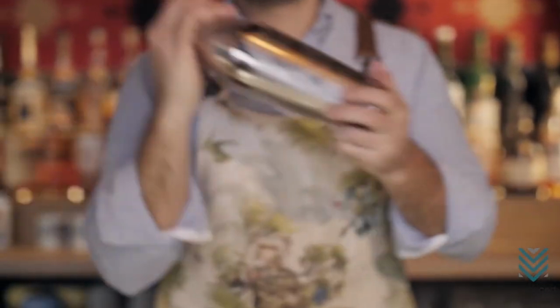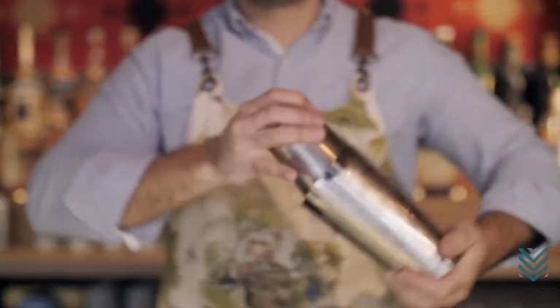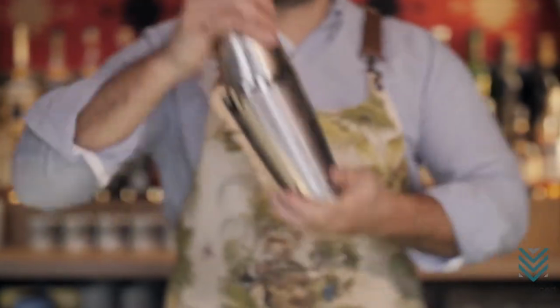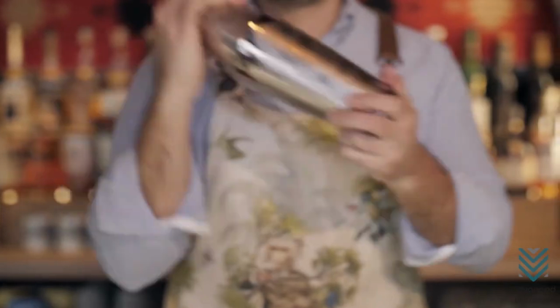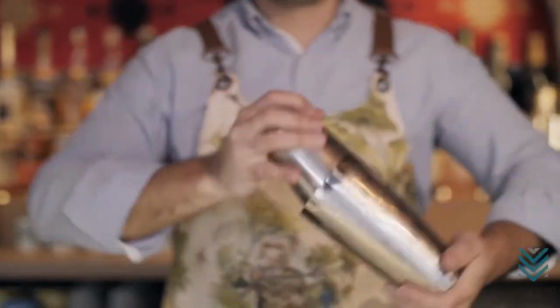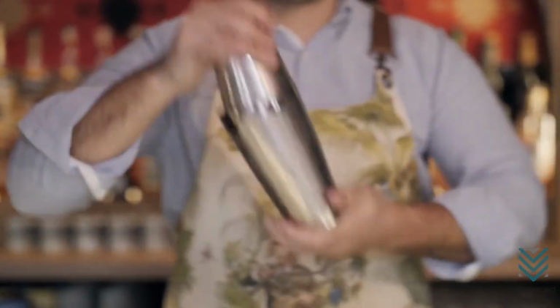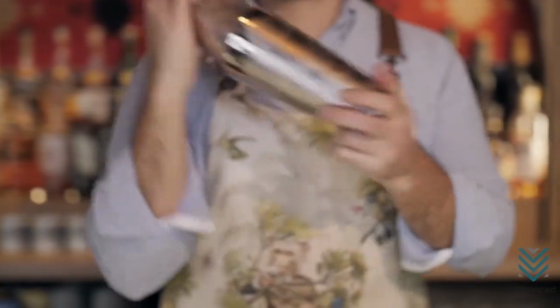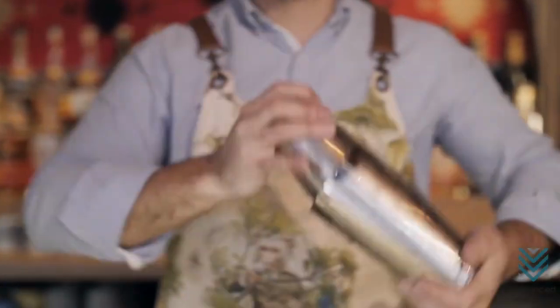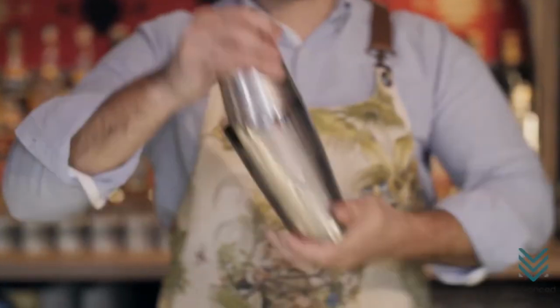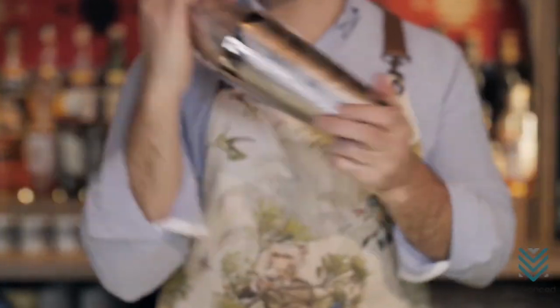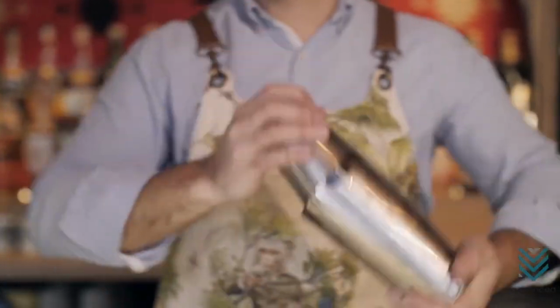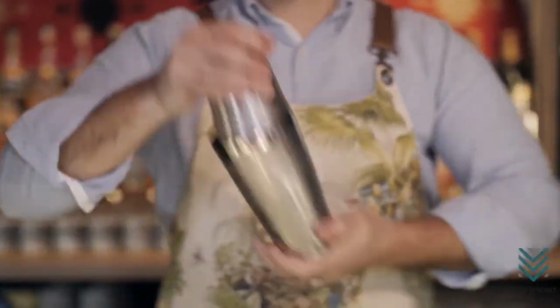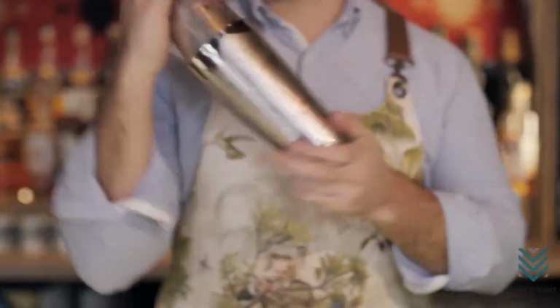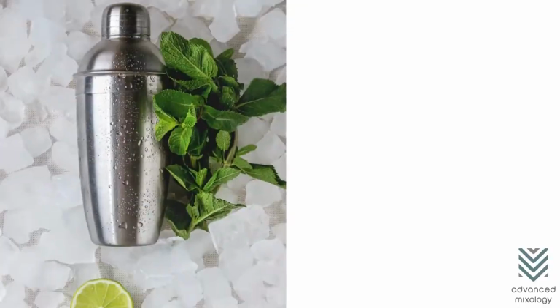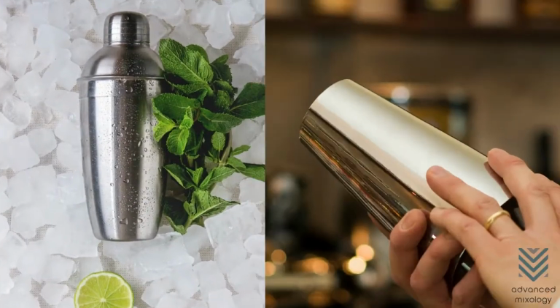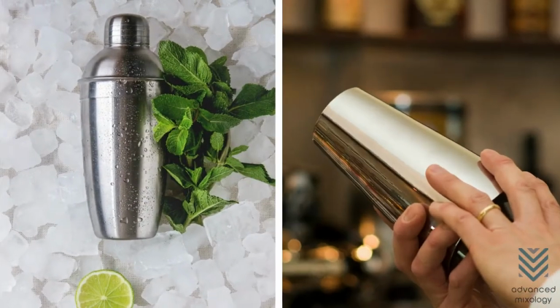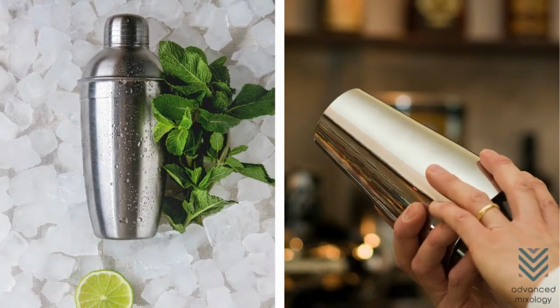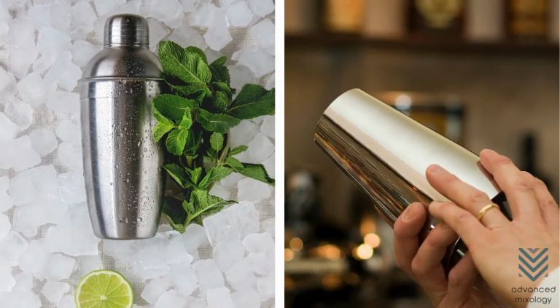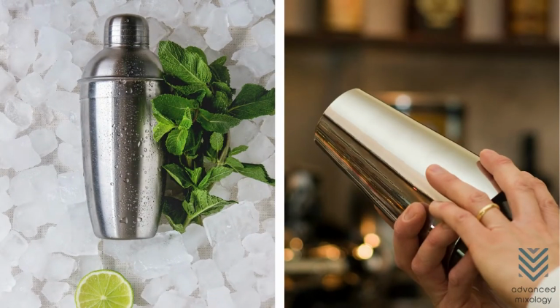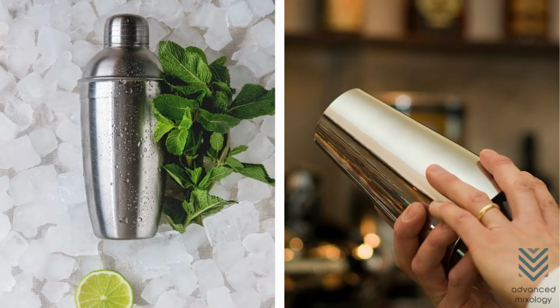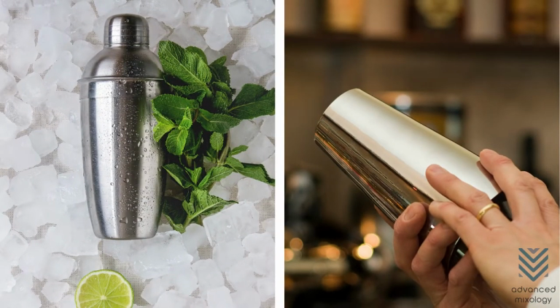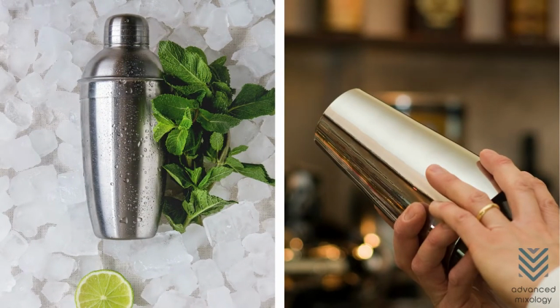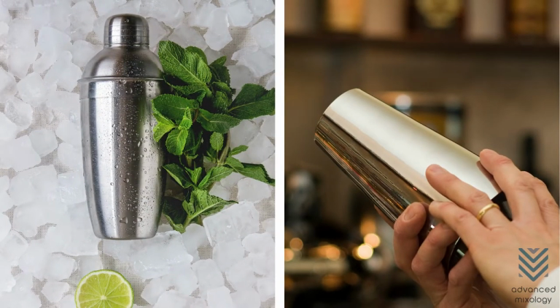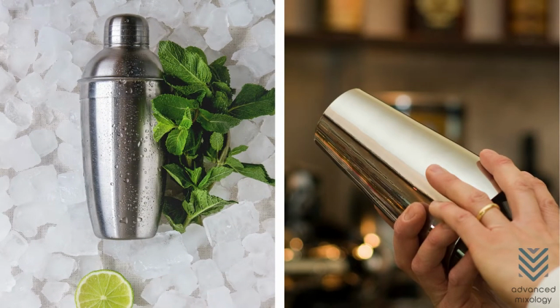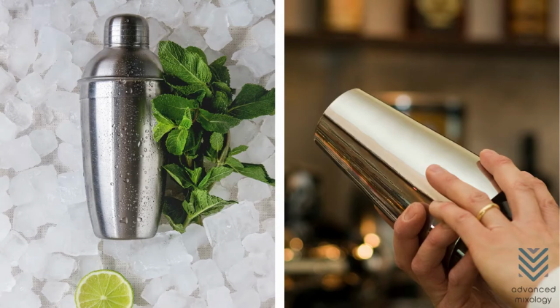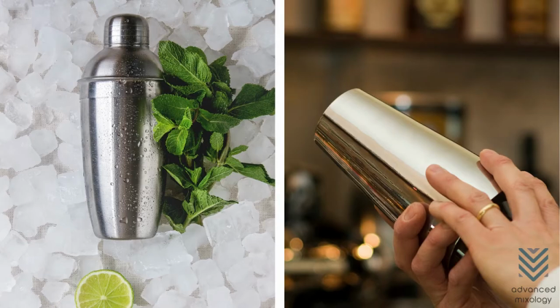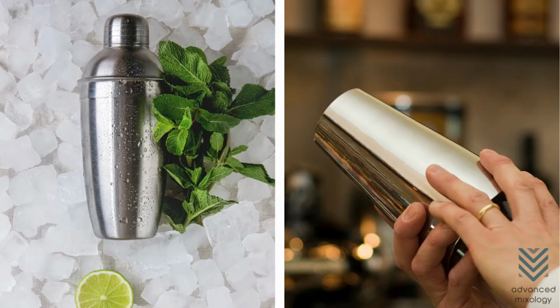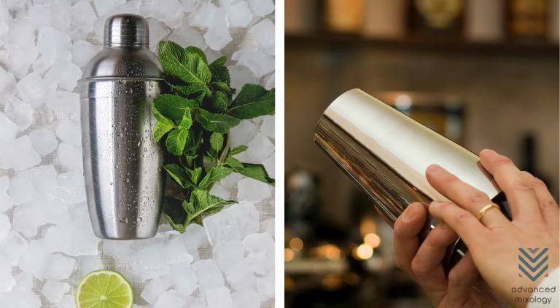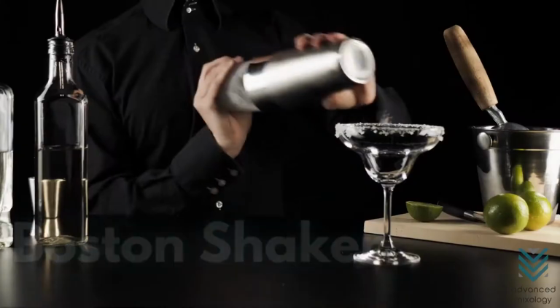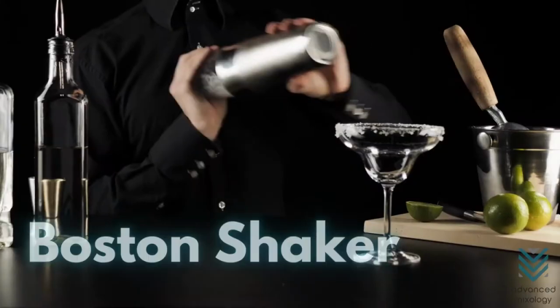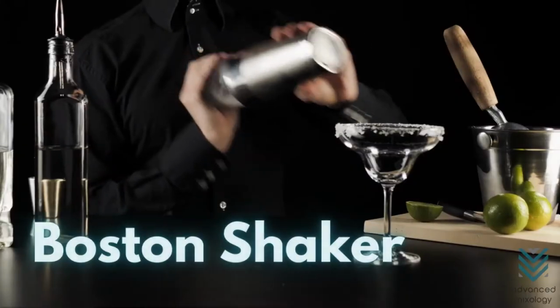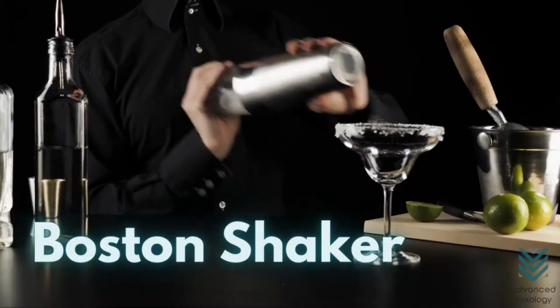Fortunately, this issue can be fixed in many ways. There are two types of cocktail shakers, but let's start with the easier one: the Boston shaker.